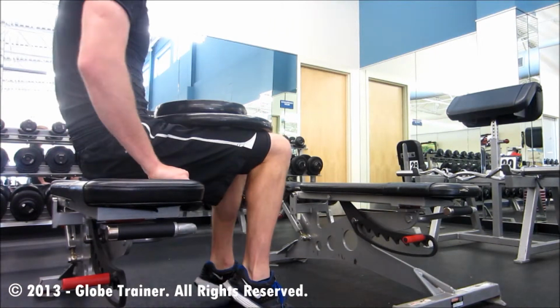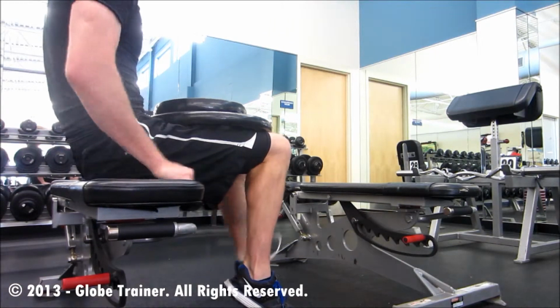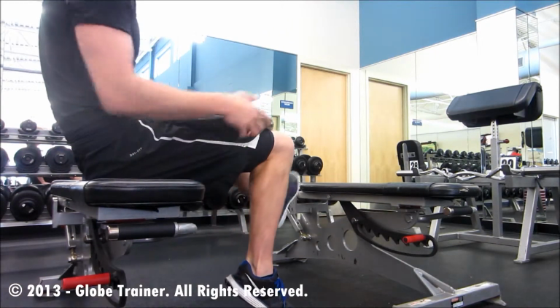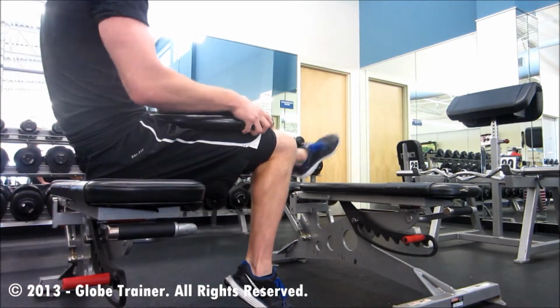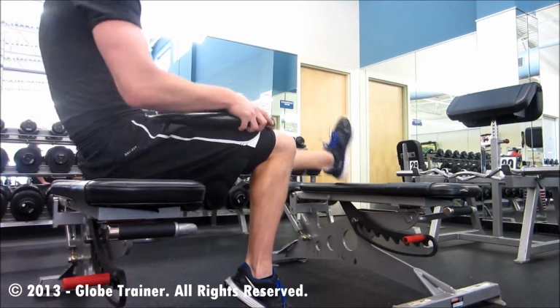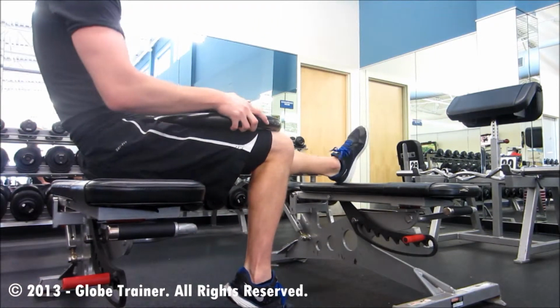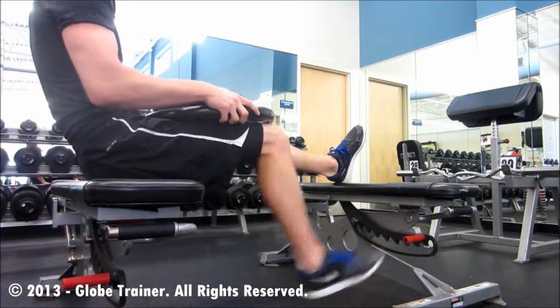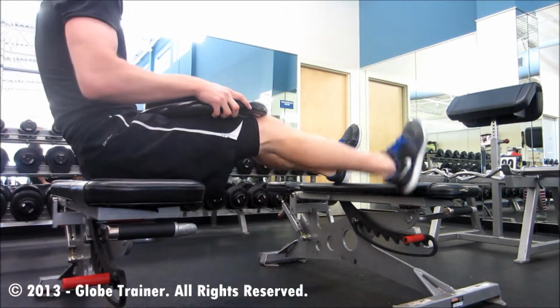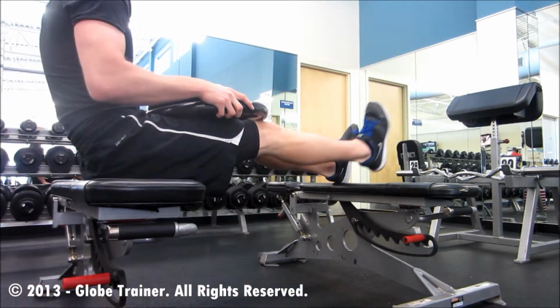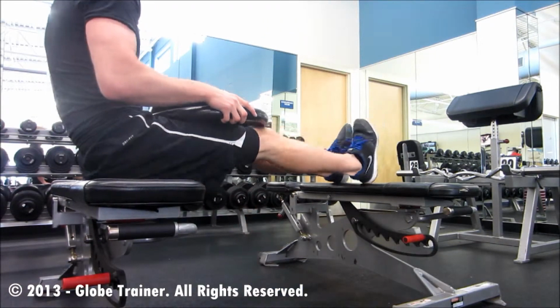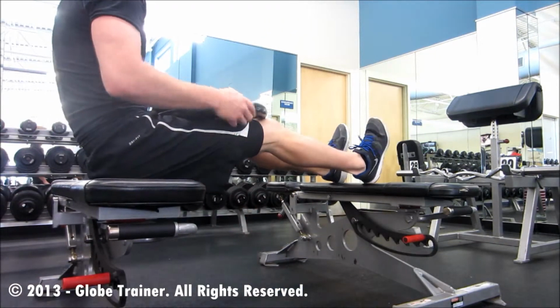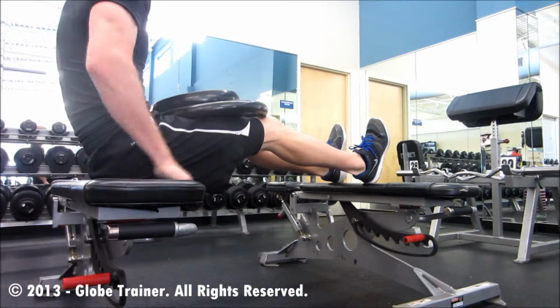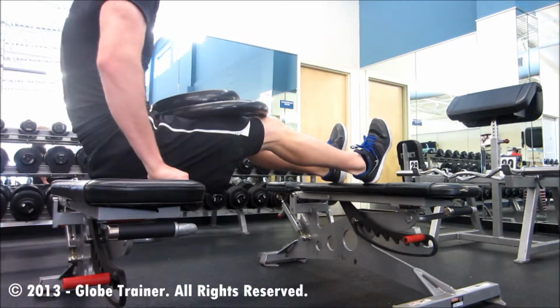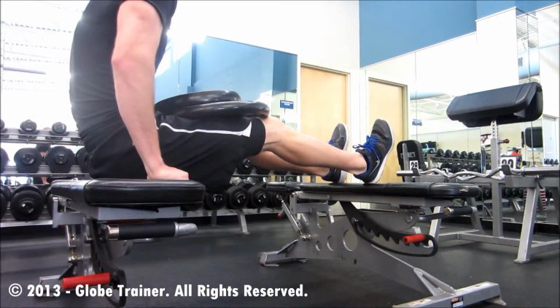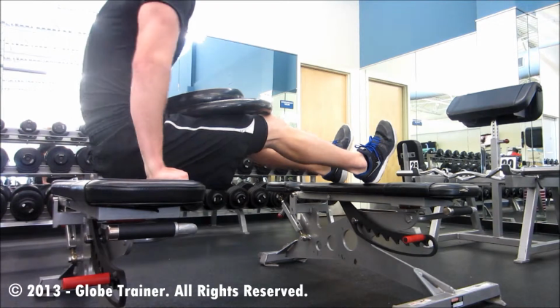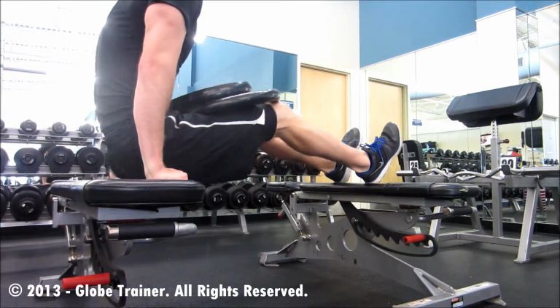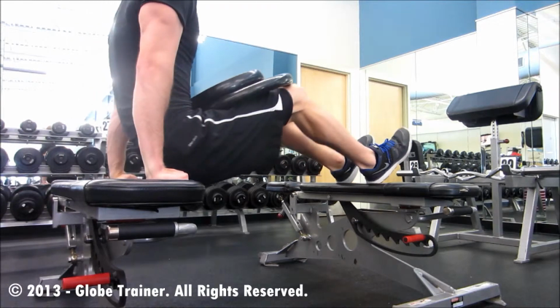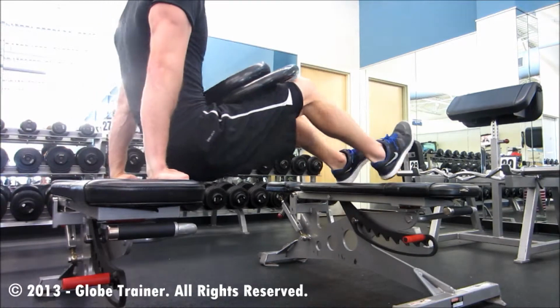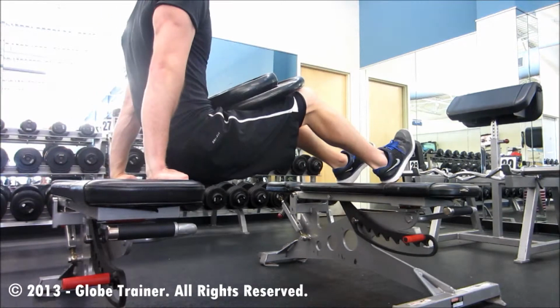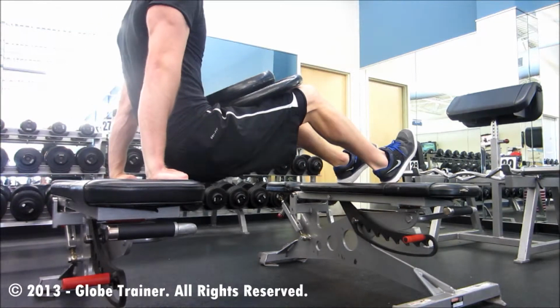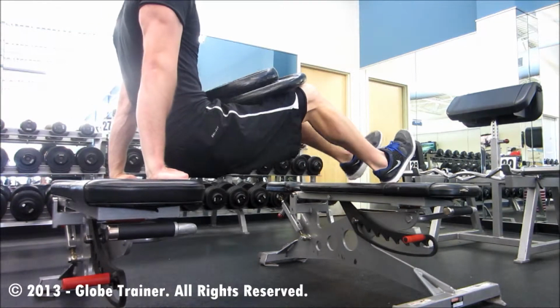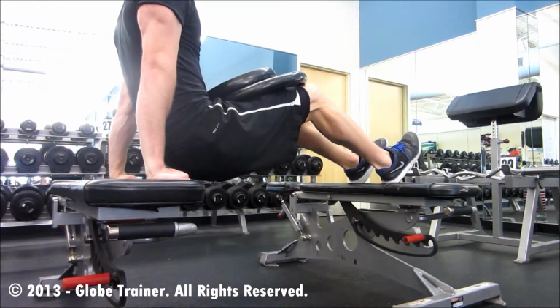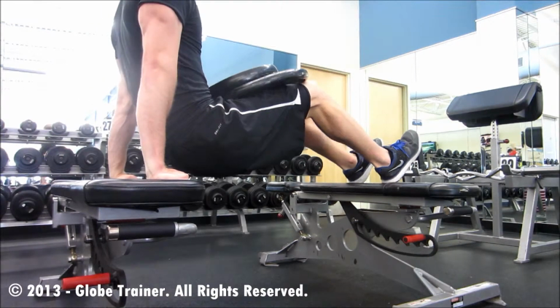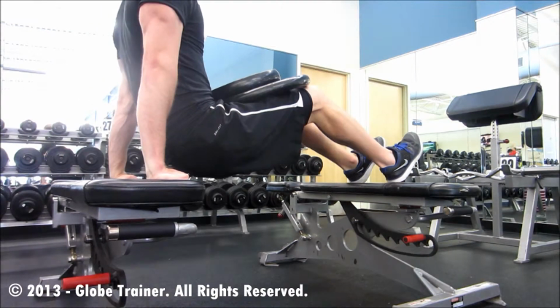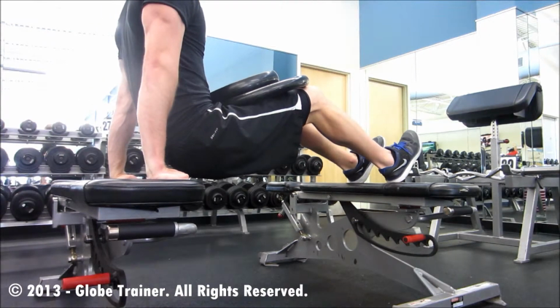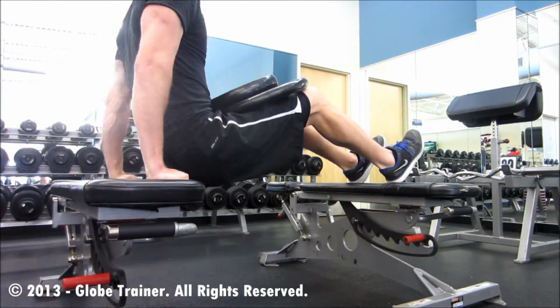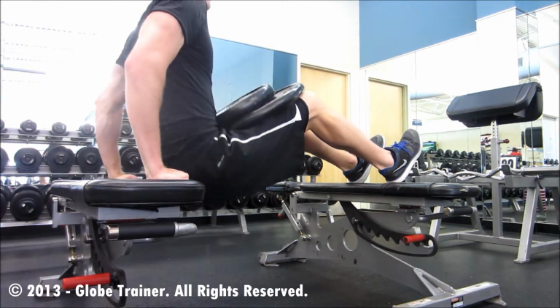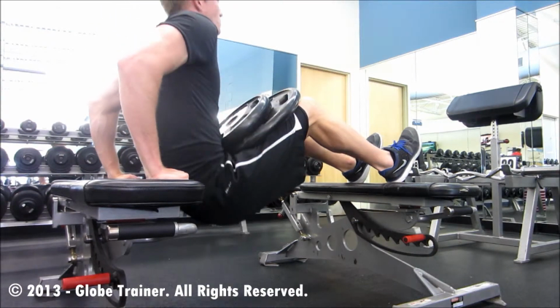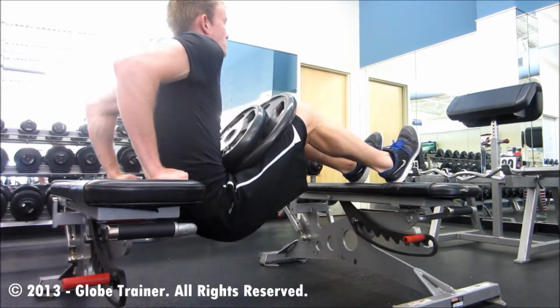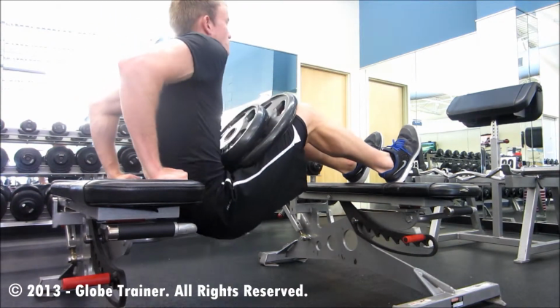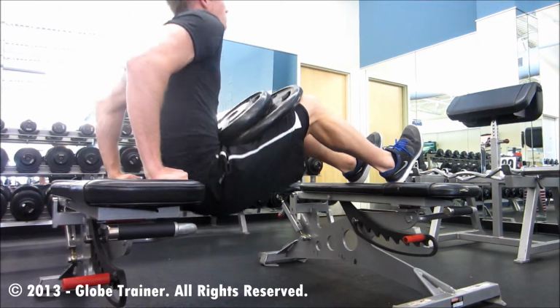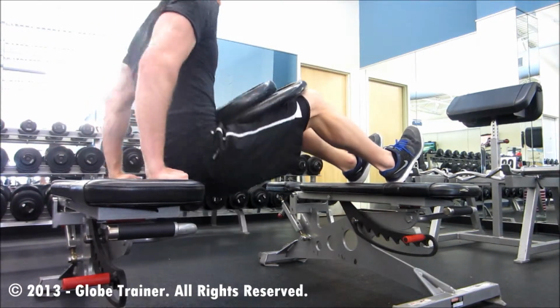From this position, you'll place your heels on an object of equal height.